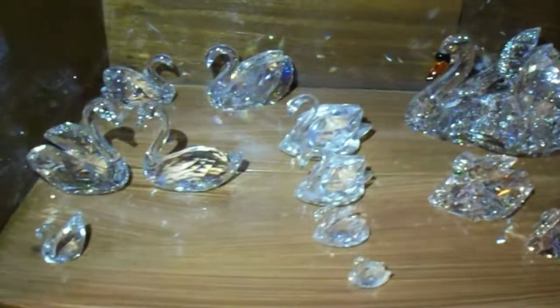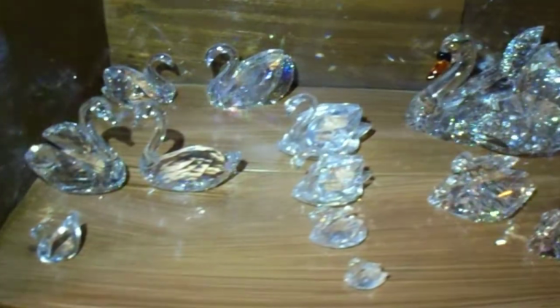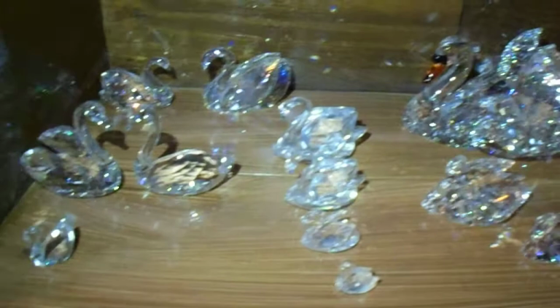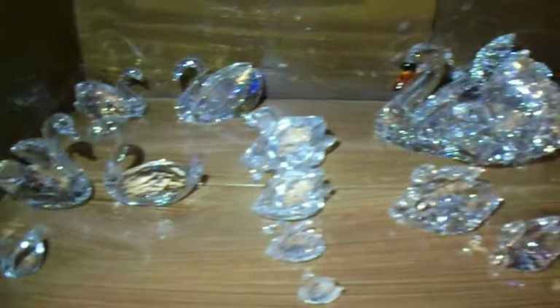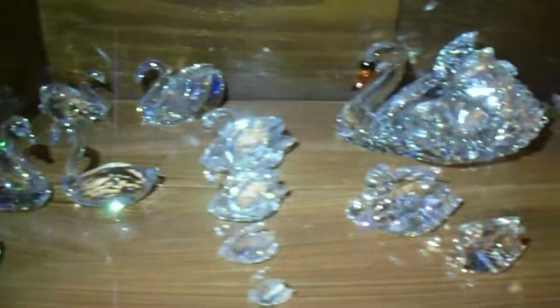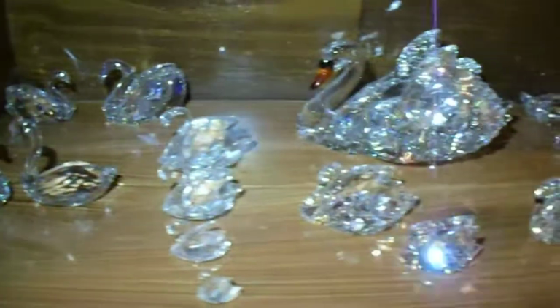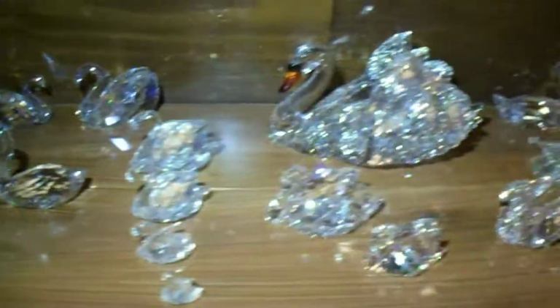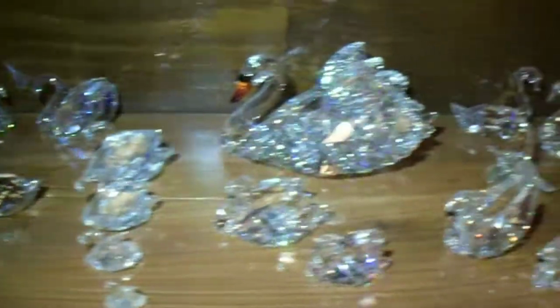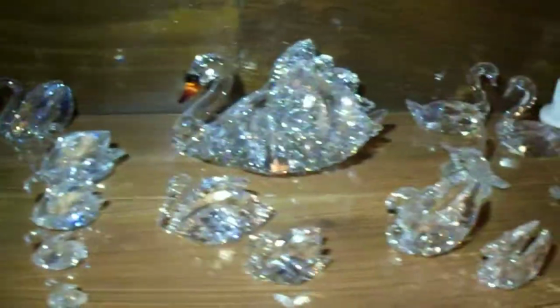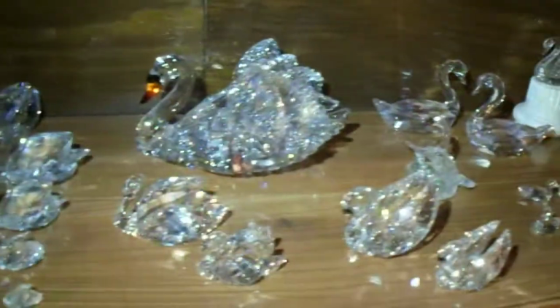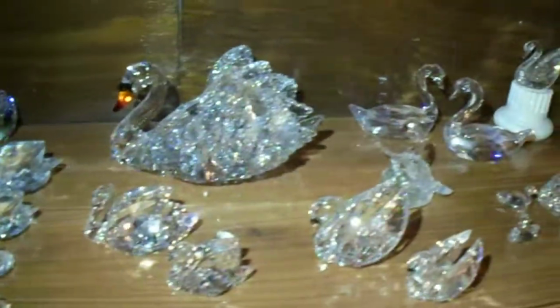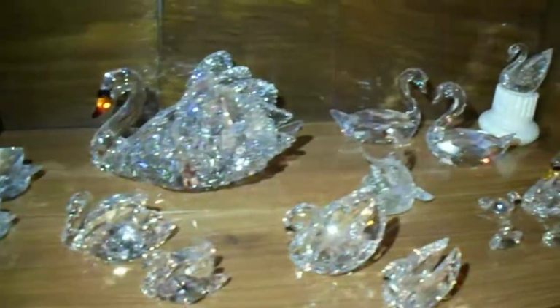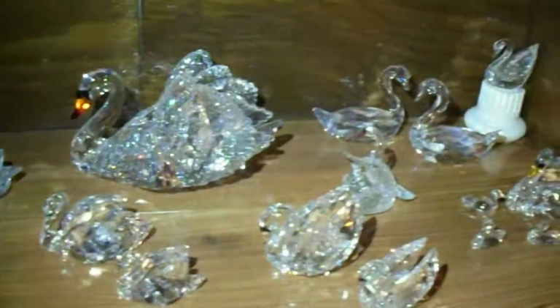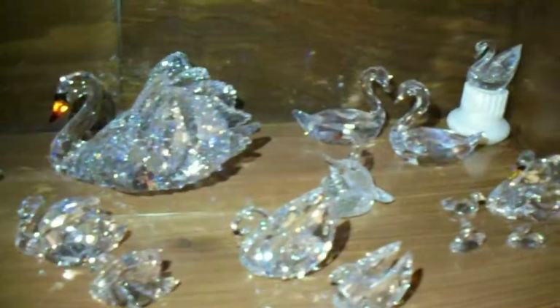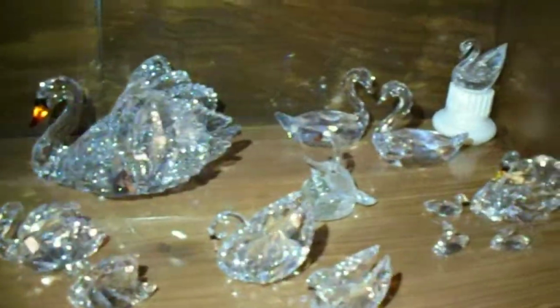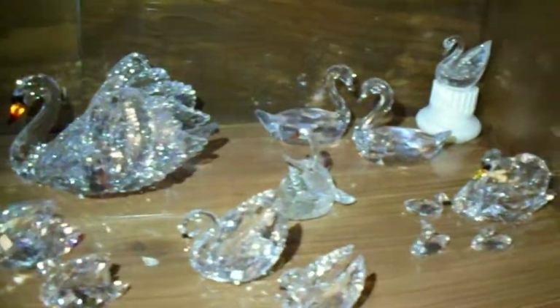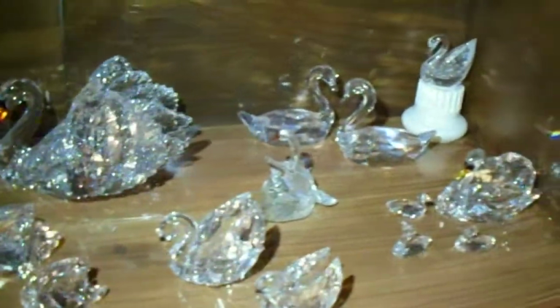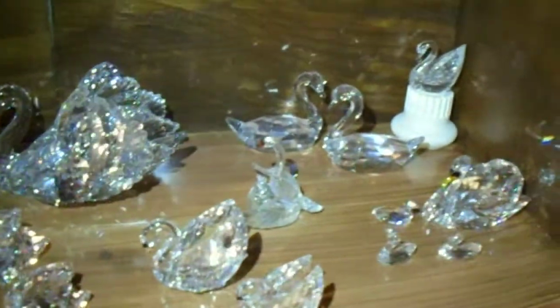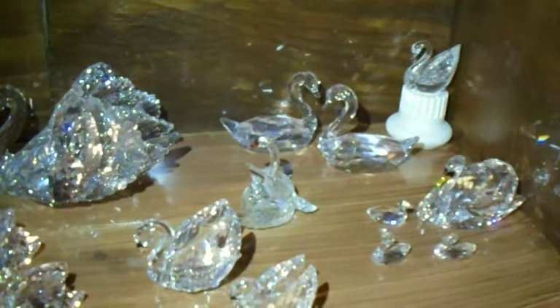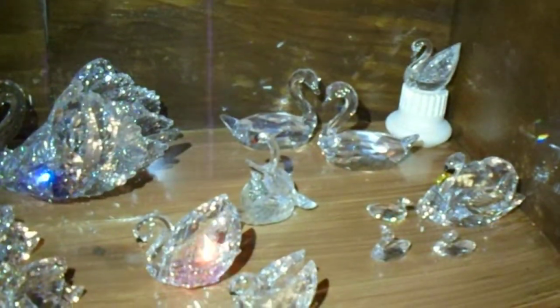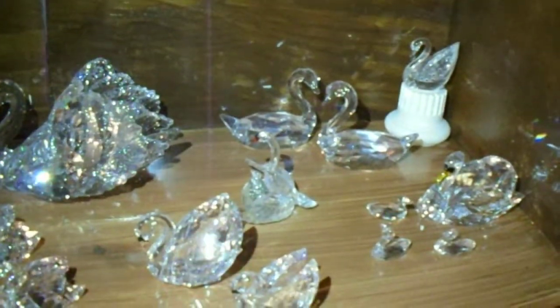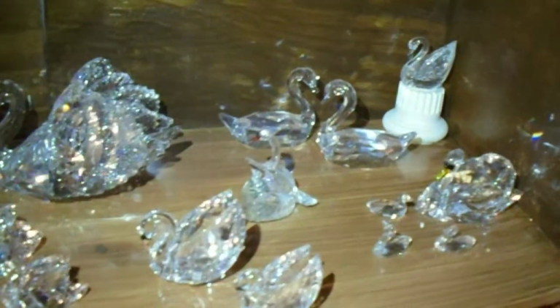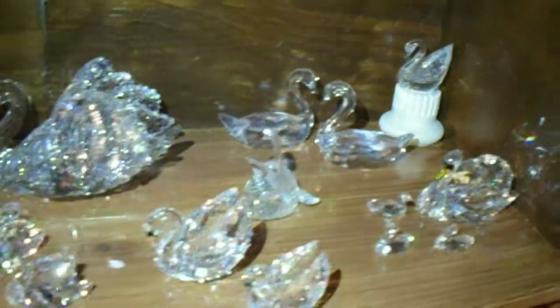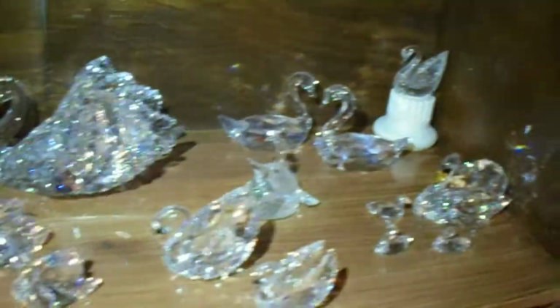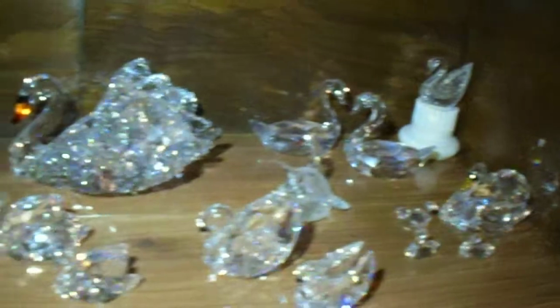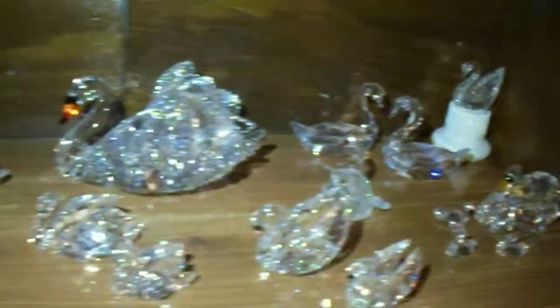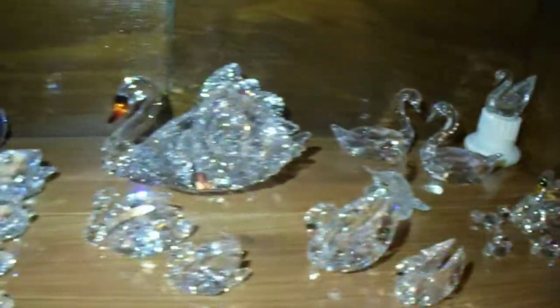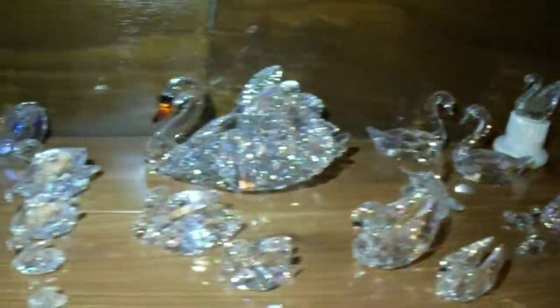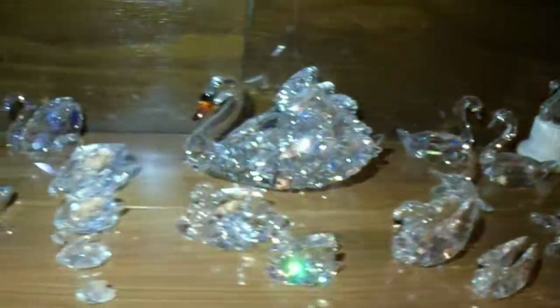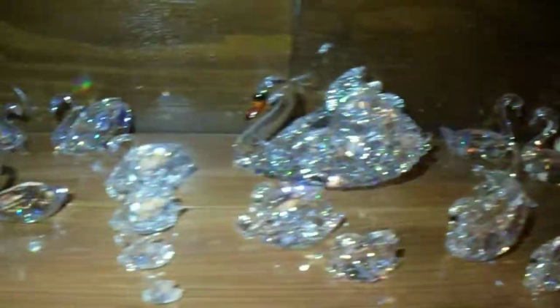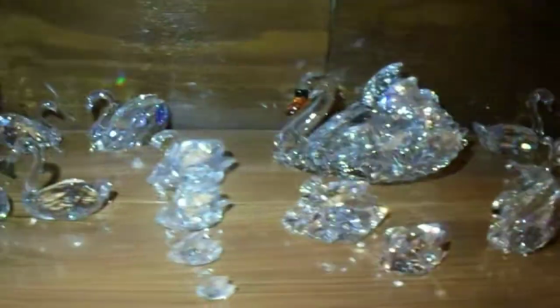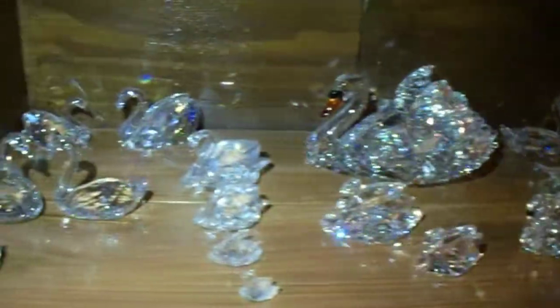And the swans. Swarovski seems to like making swans, and I love buying them.